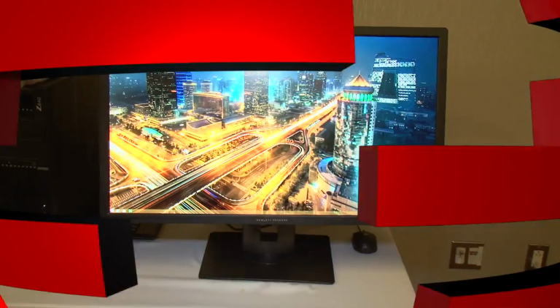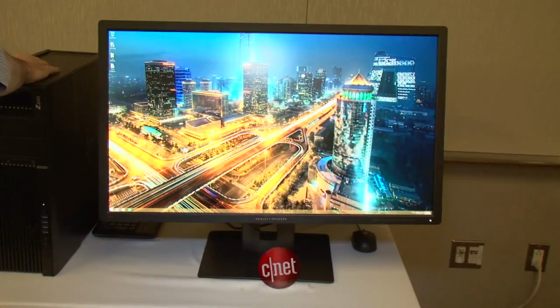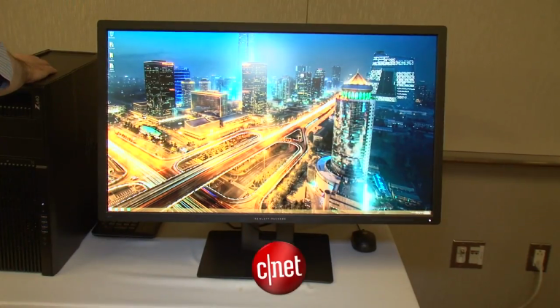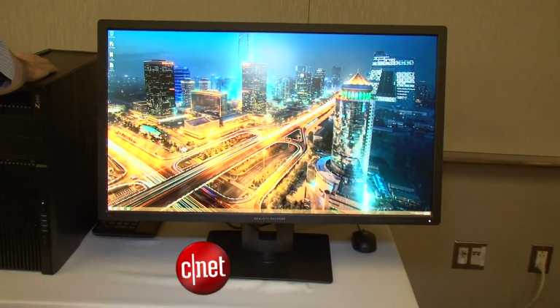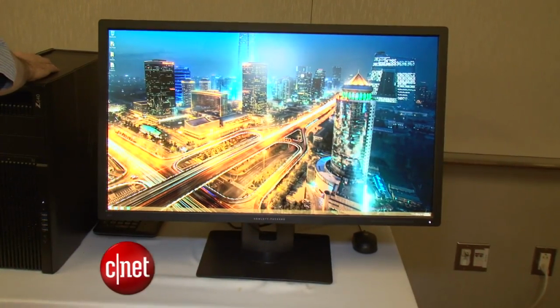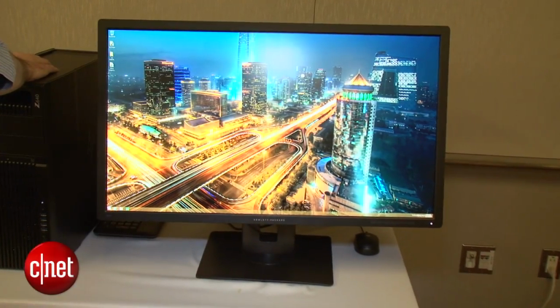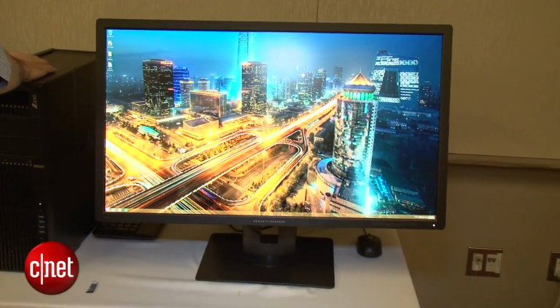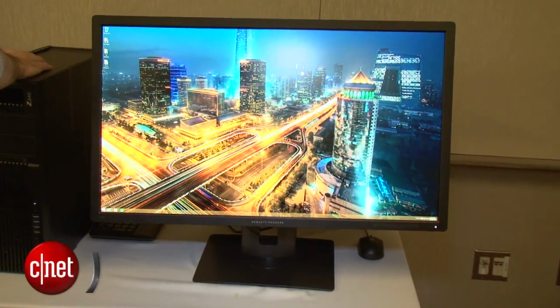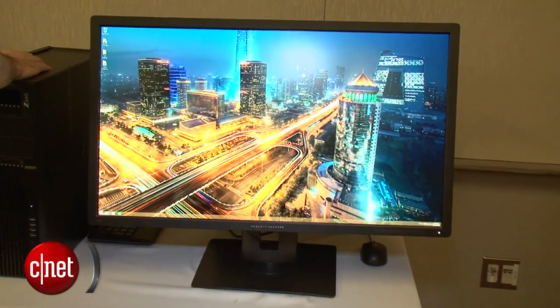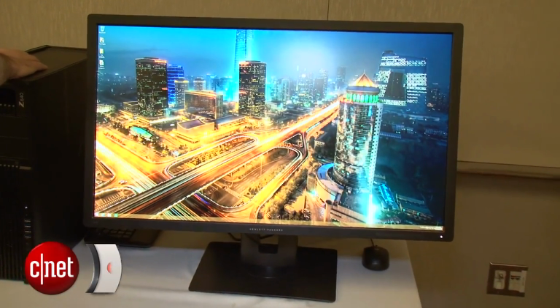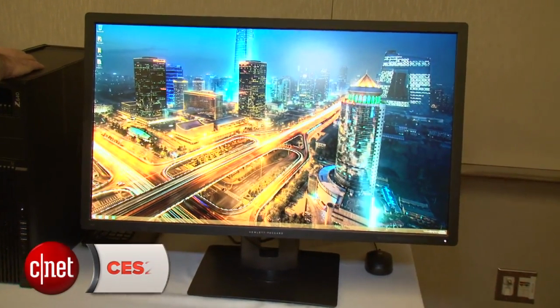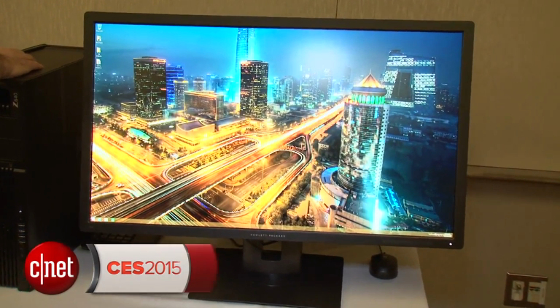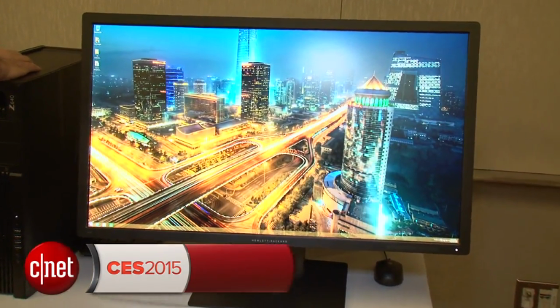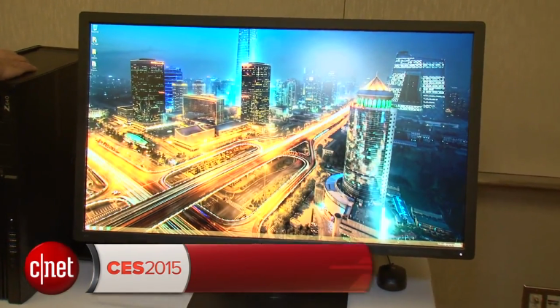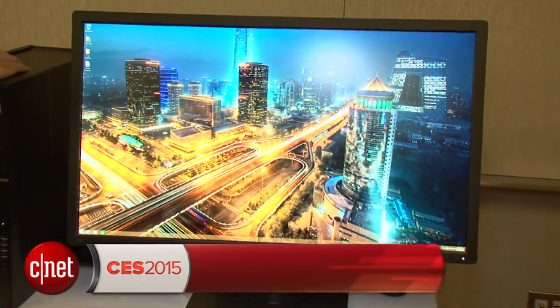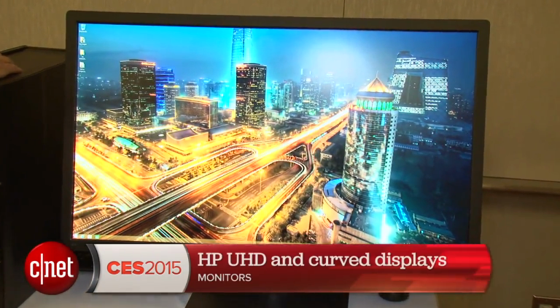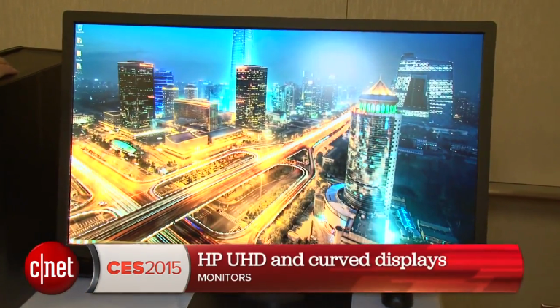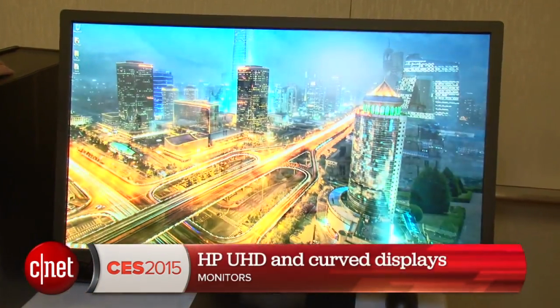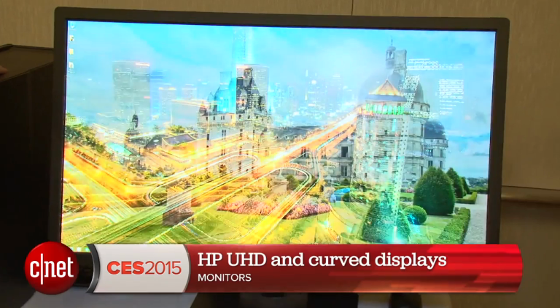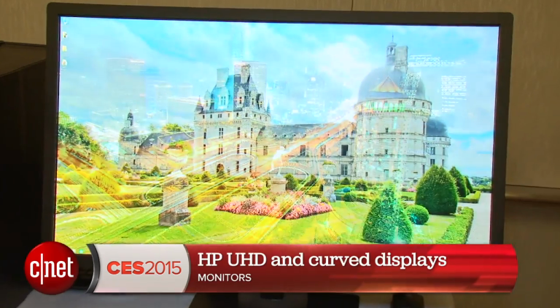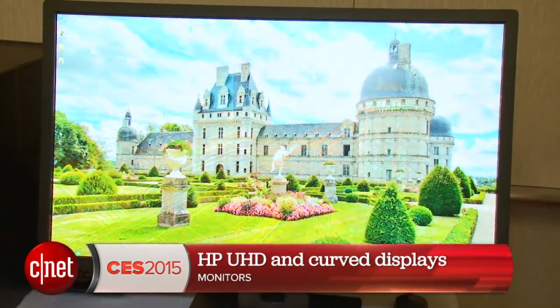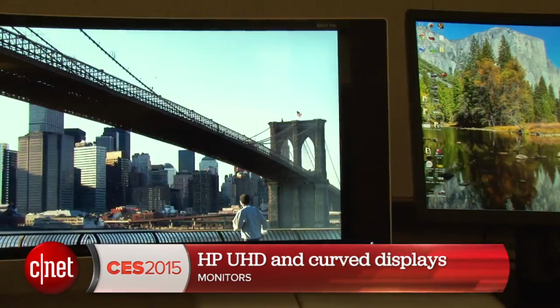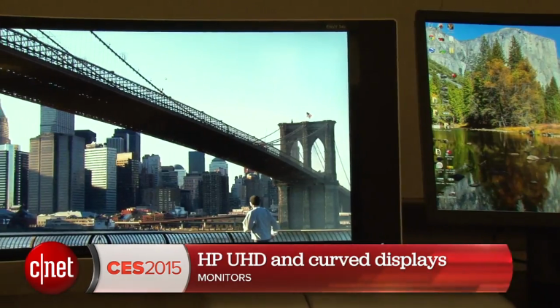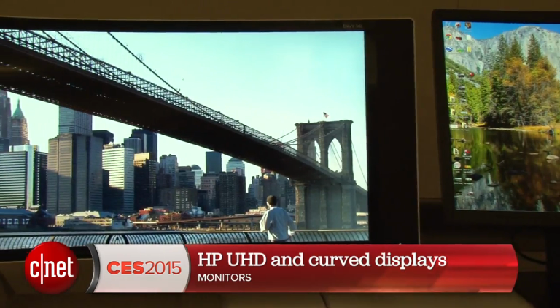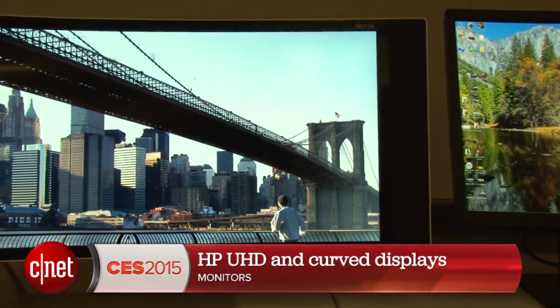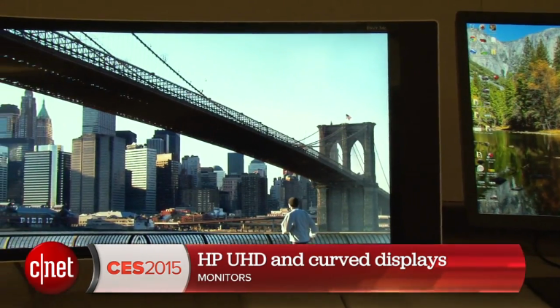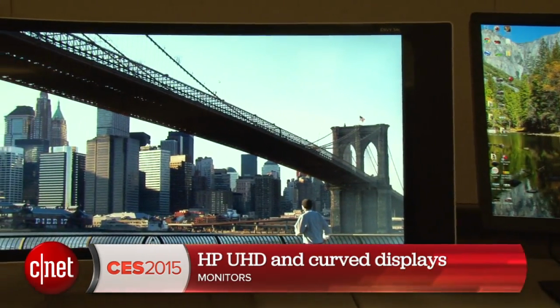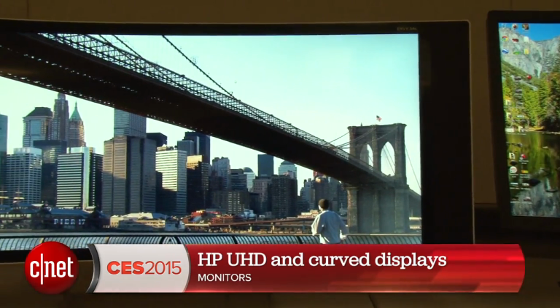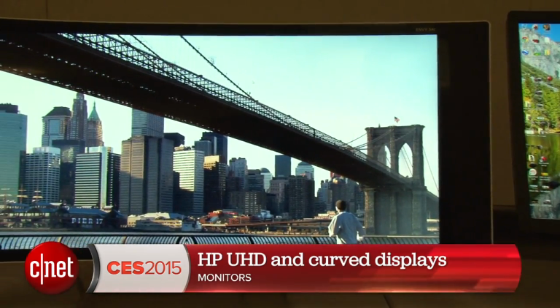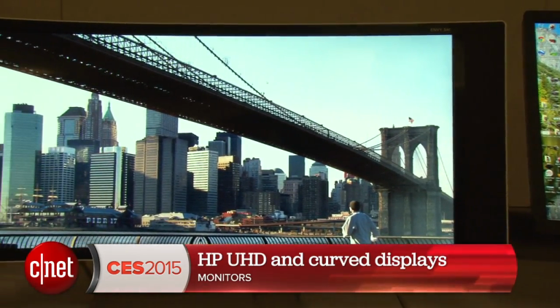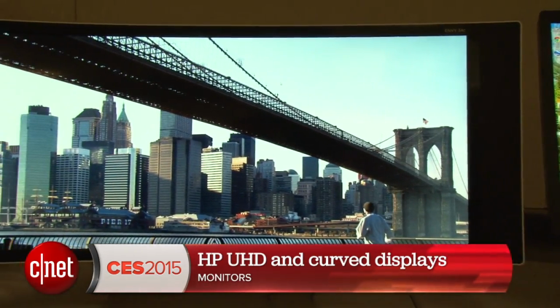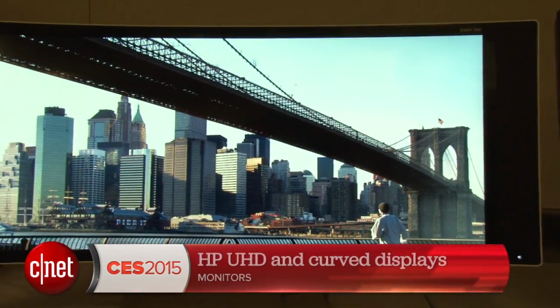Hi, I'm Dan Ackerman, and we are taking a look at HP's collection of UHD and curved monitors here at CES 2015.